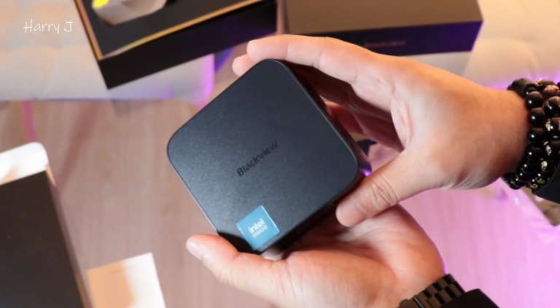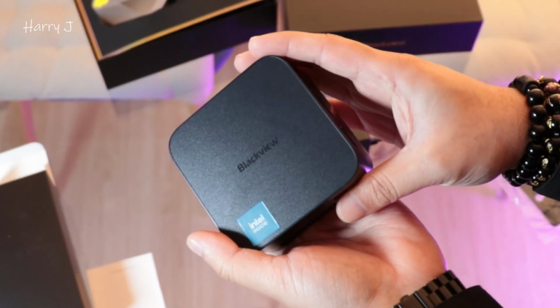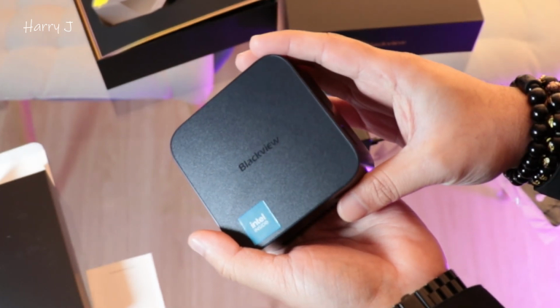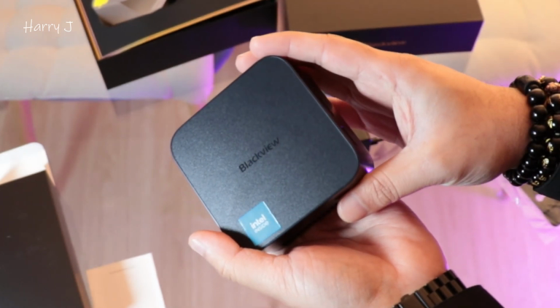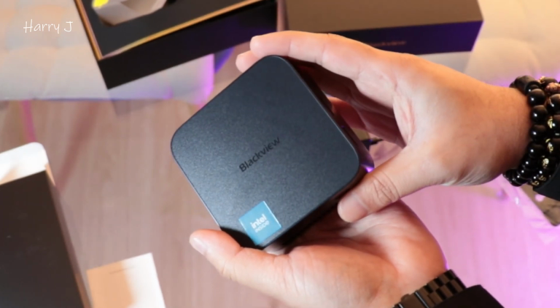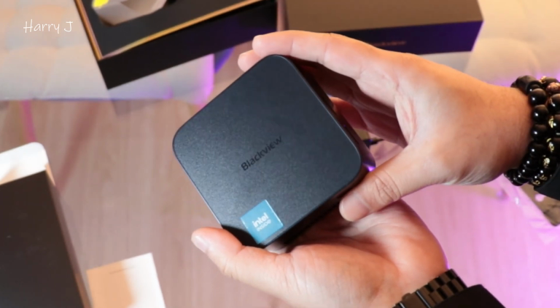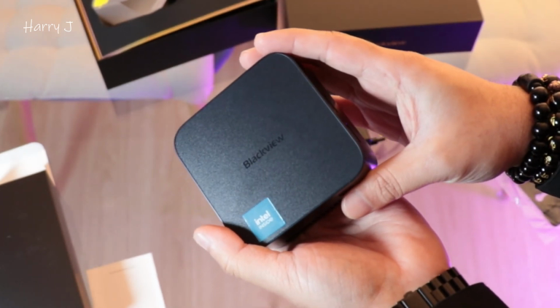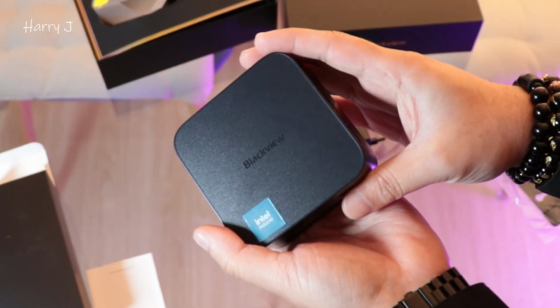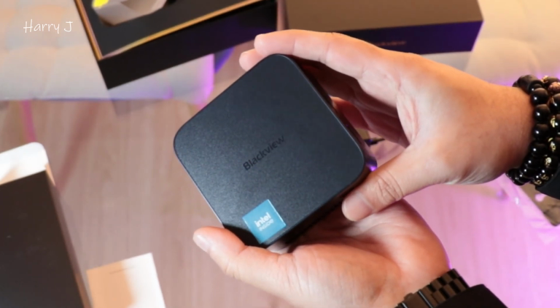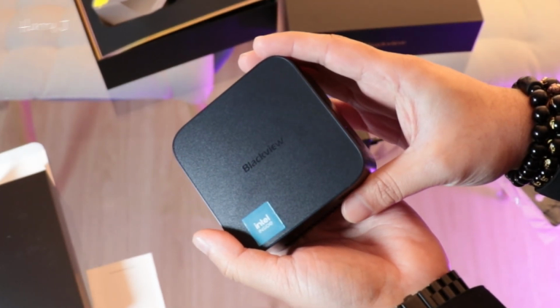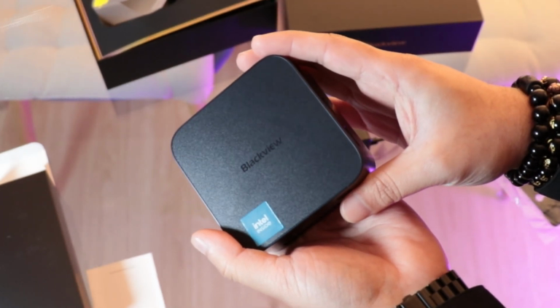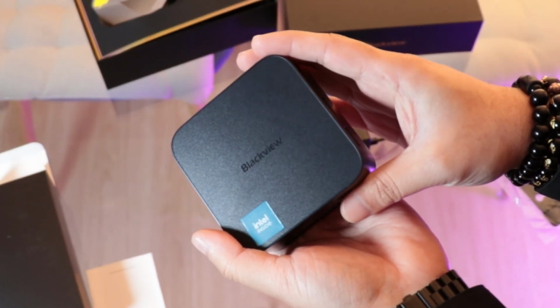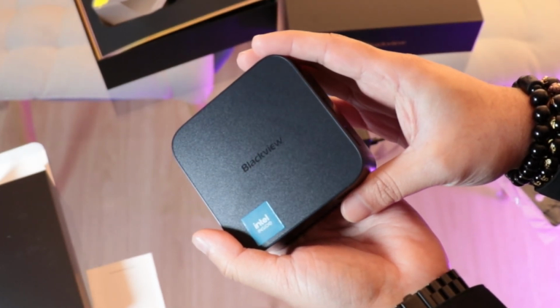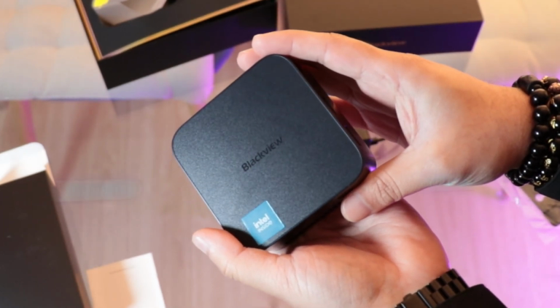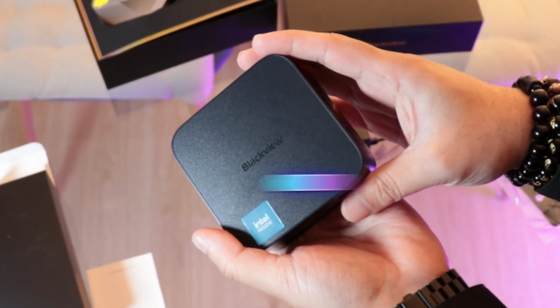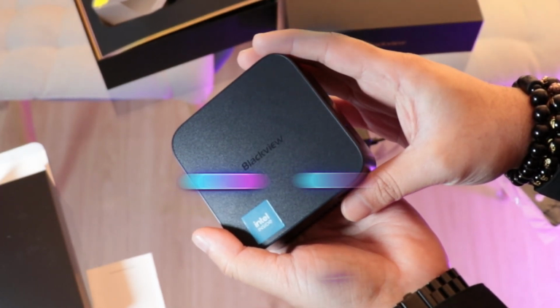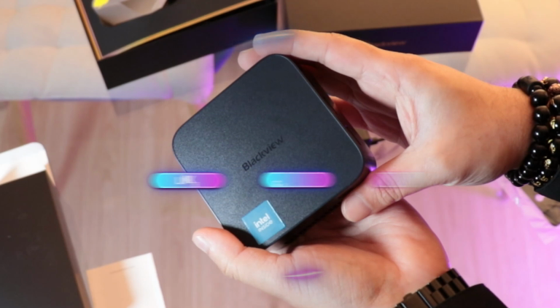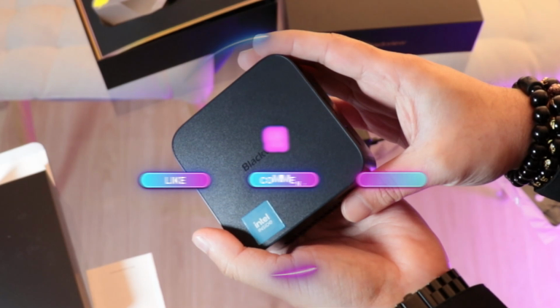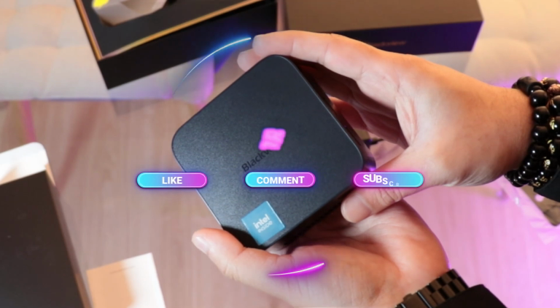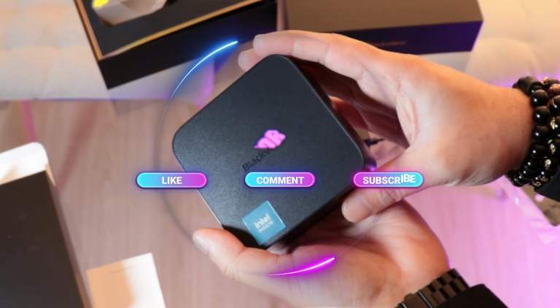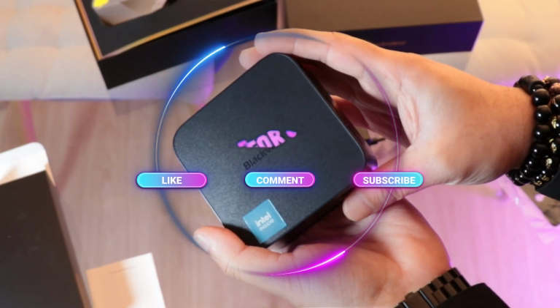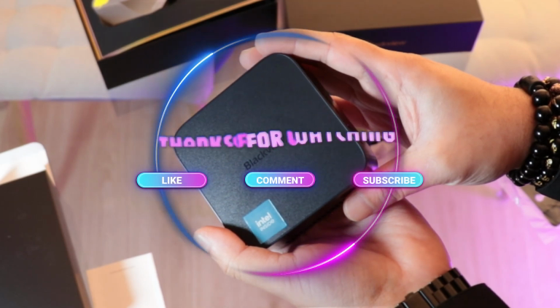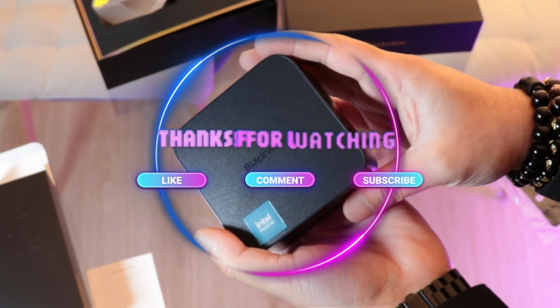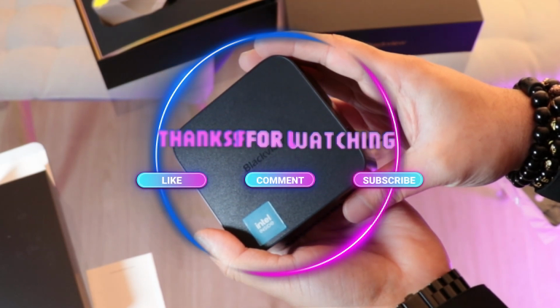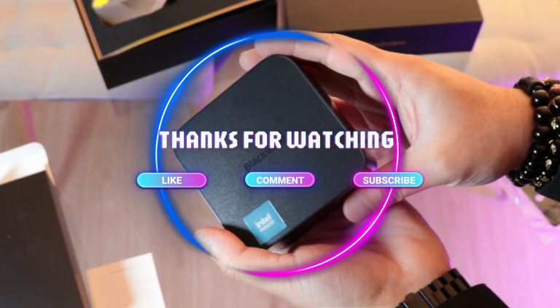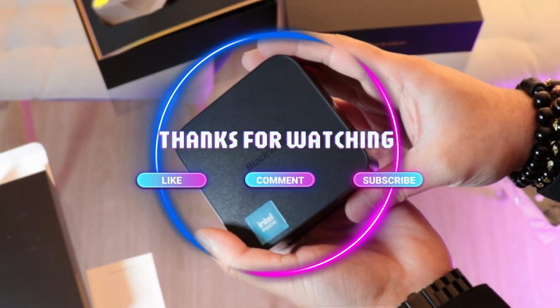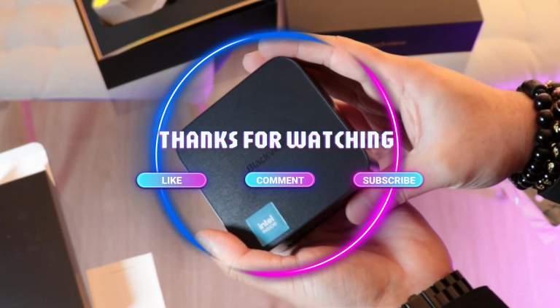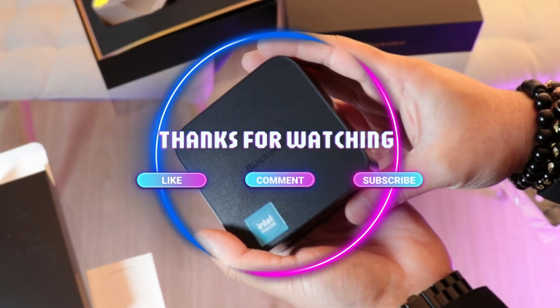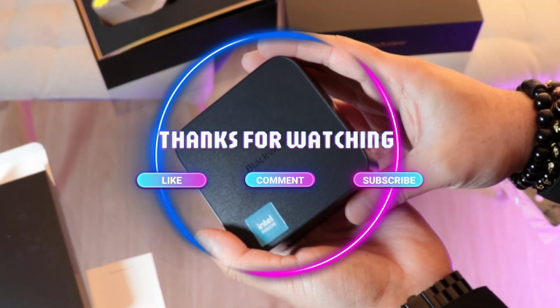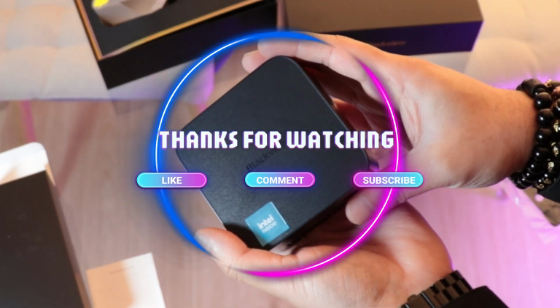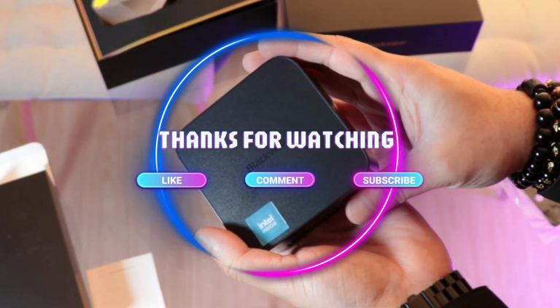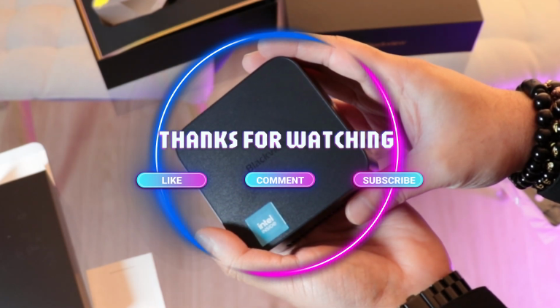Guys, if you like this video, please subscribe to my channel. If you liked this segment, please give me a thumbs up. Take care, till then — bye!